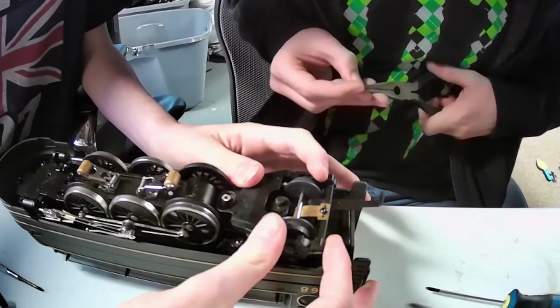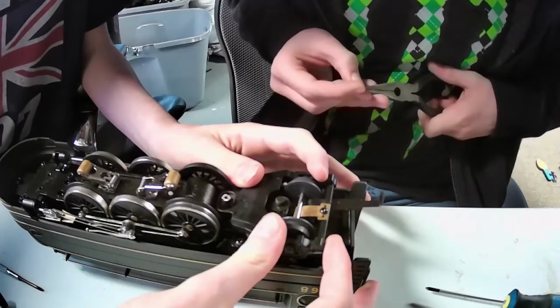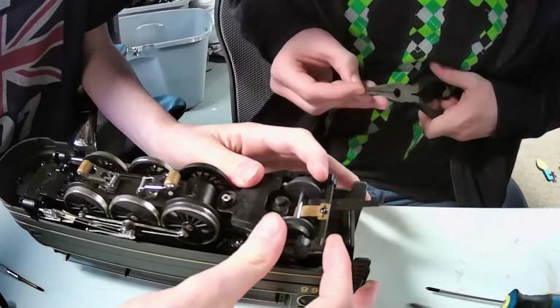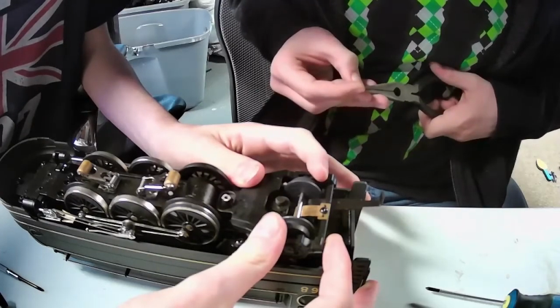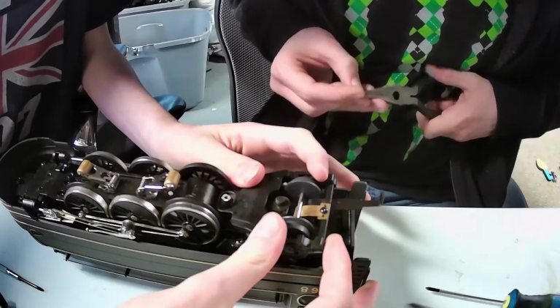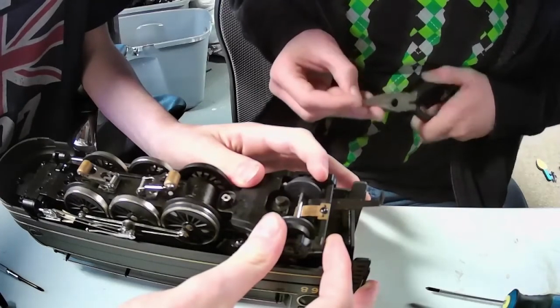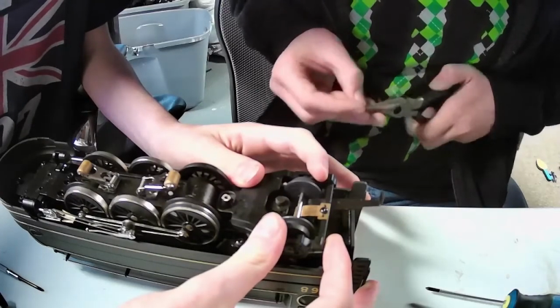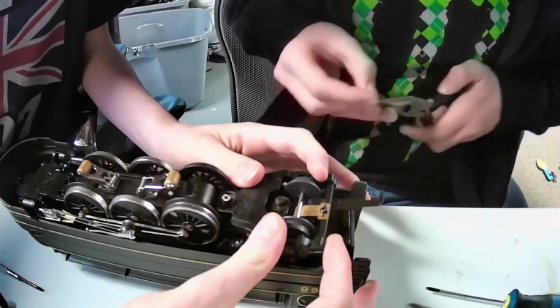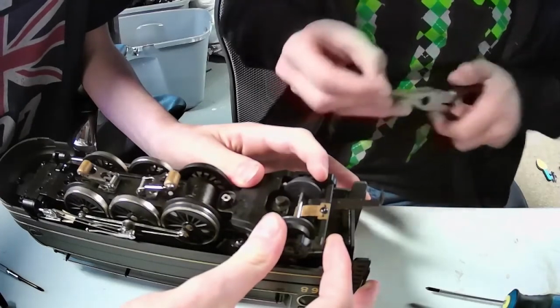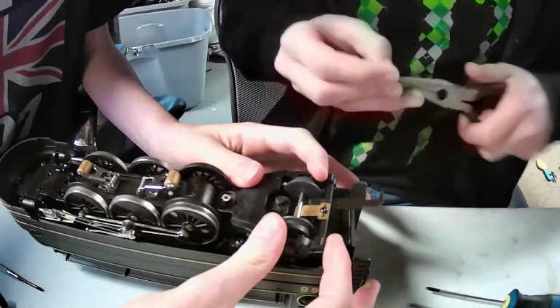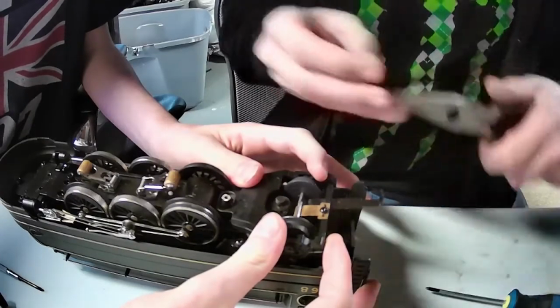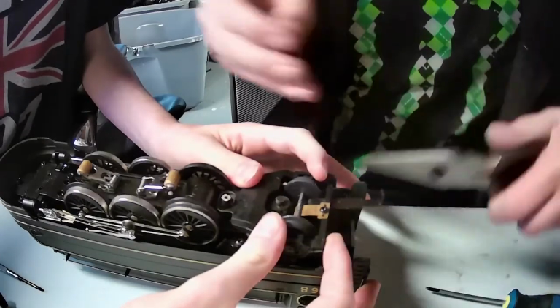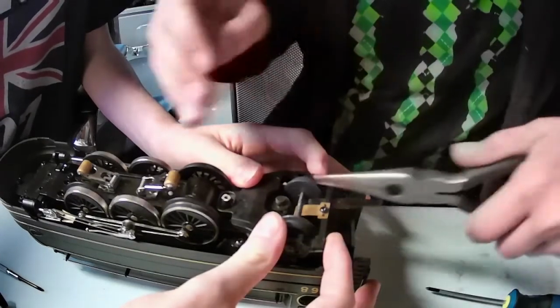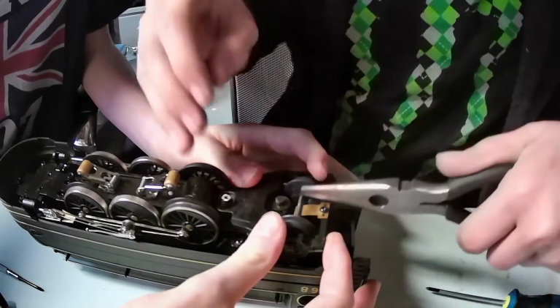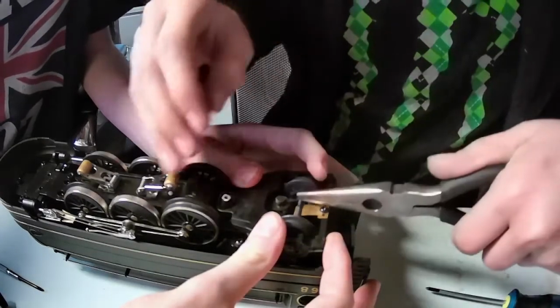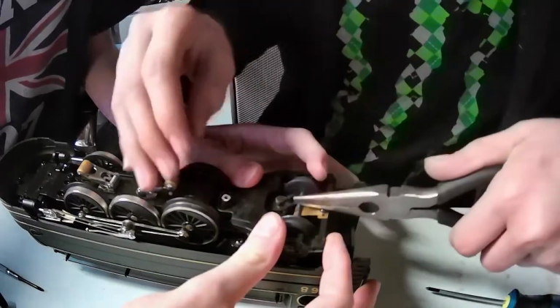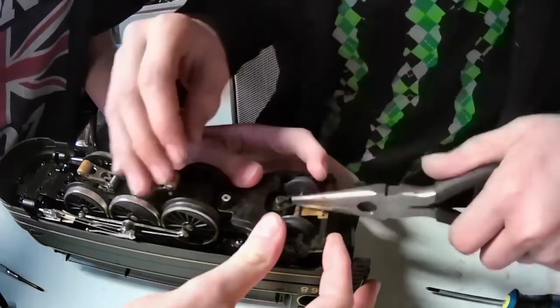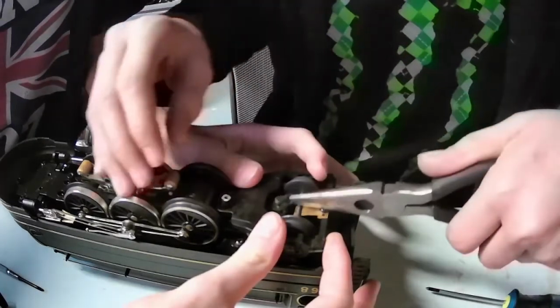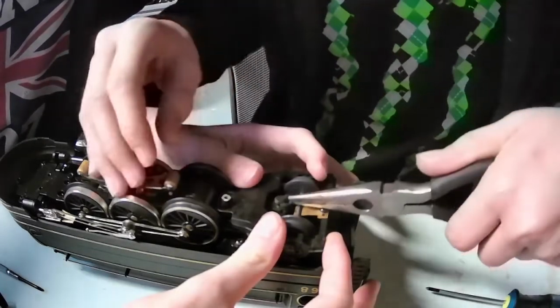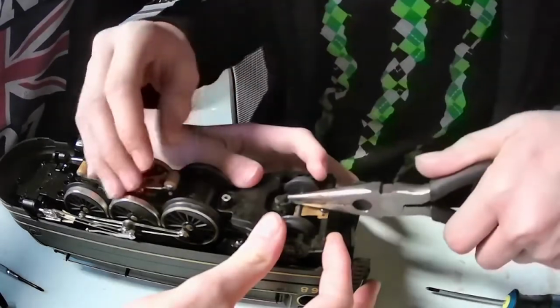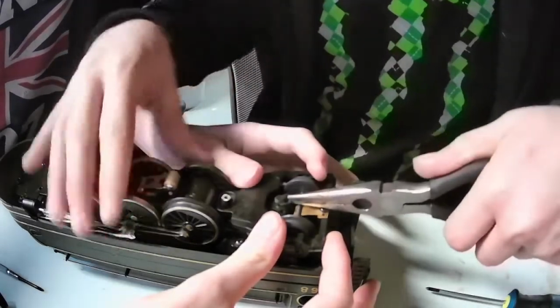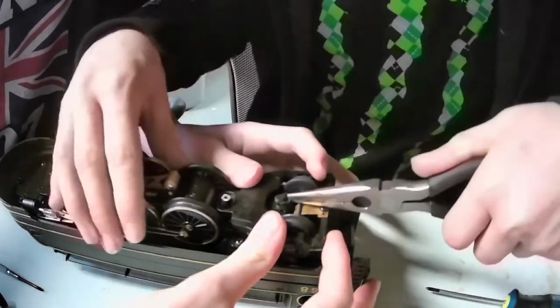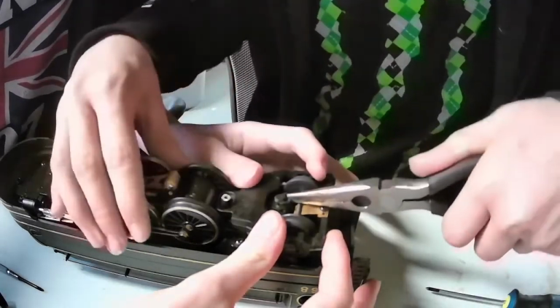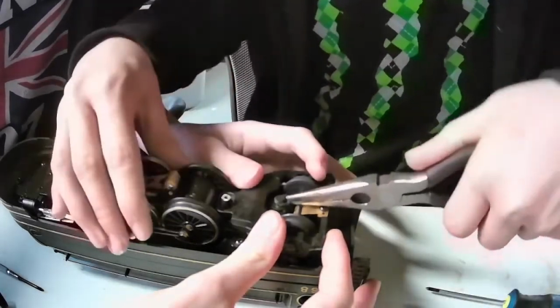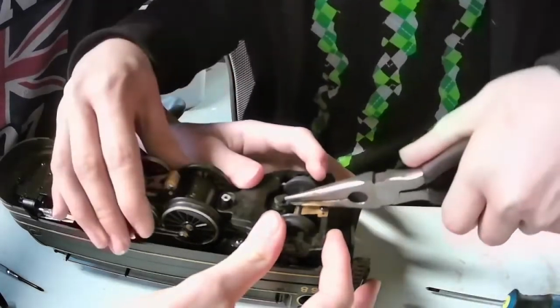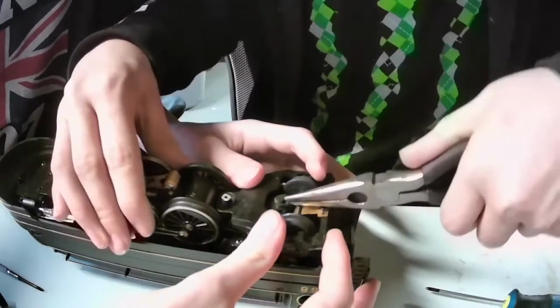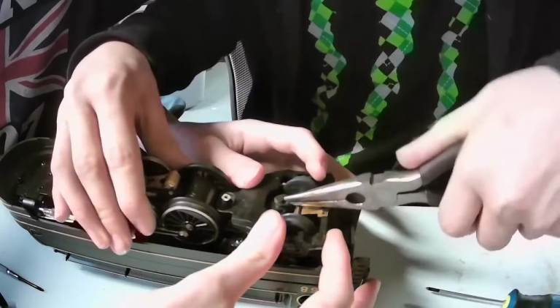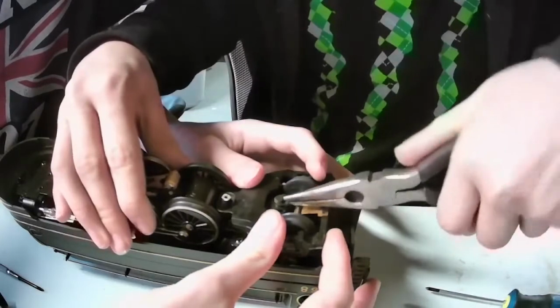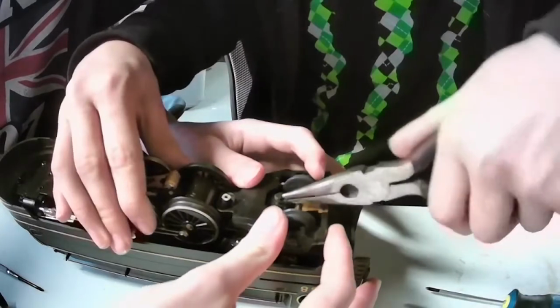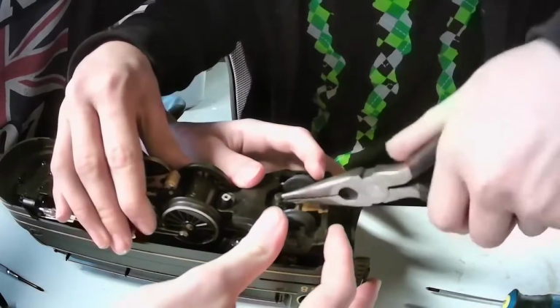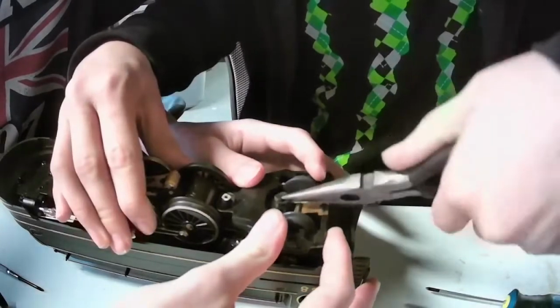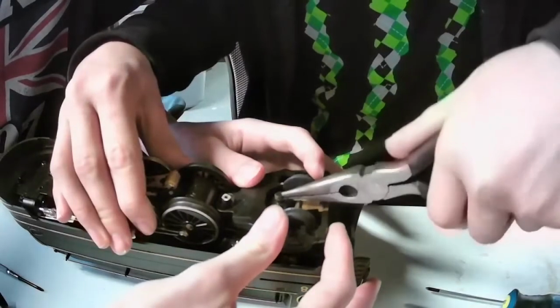These things are insanely difficult to bend. It's going on.